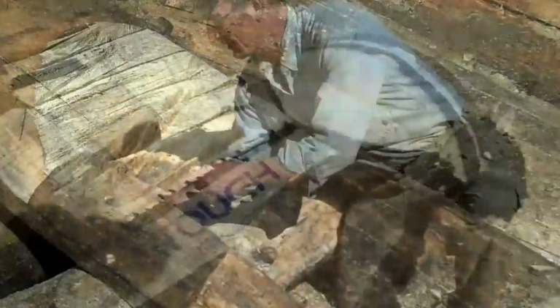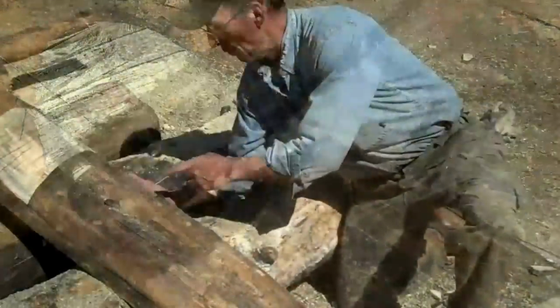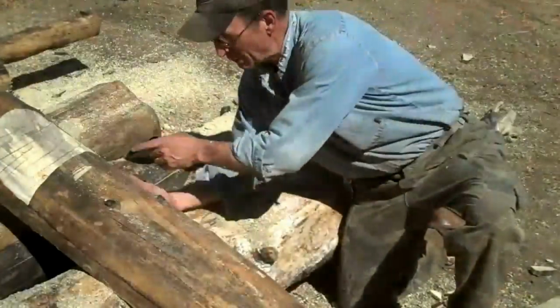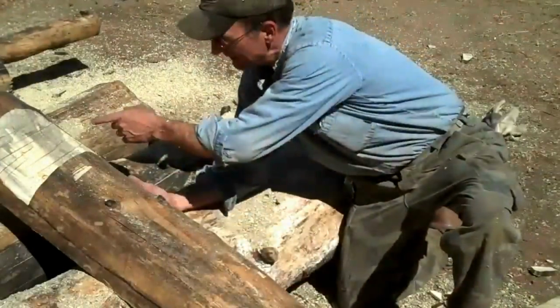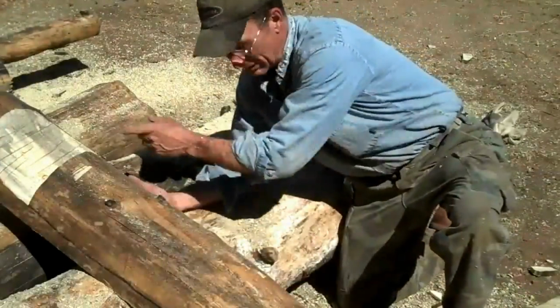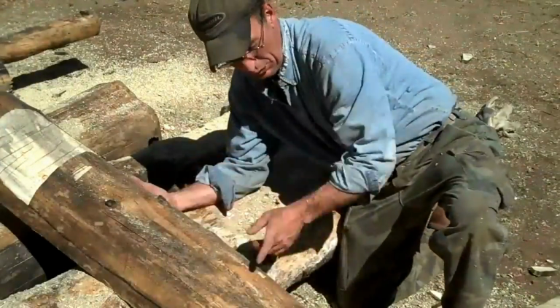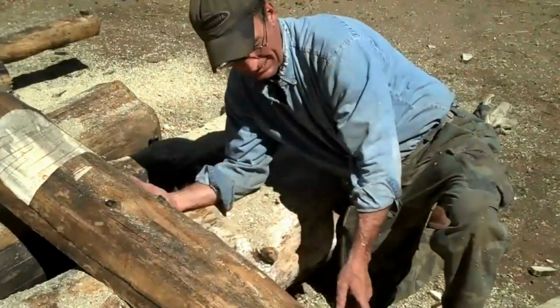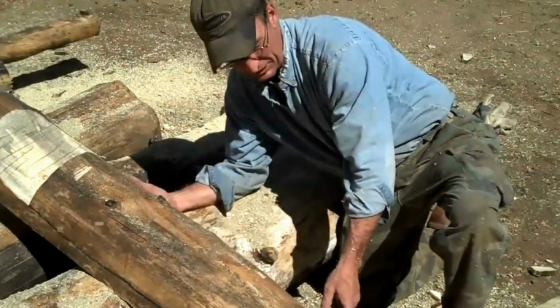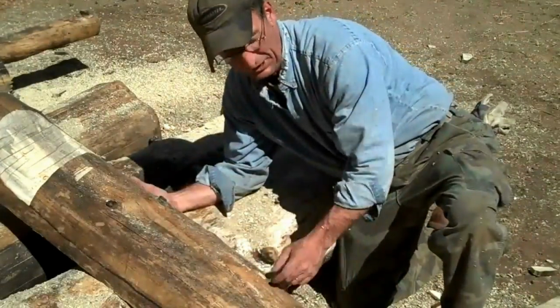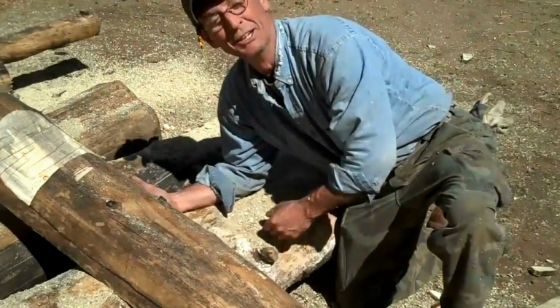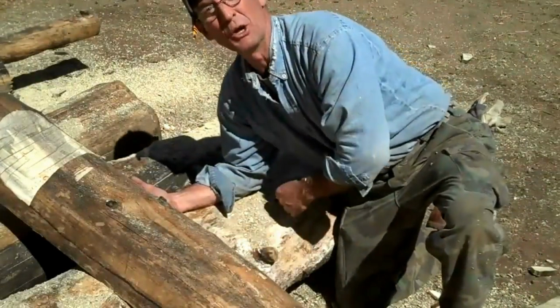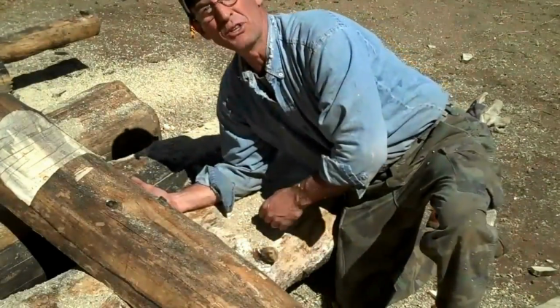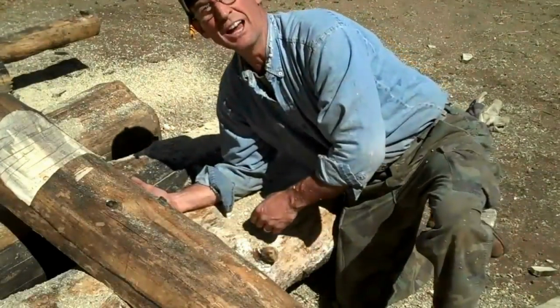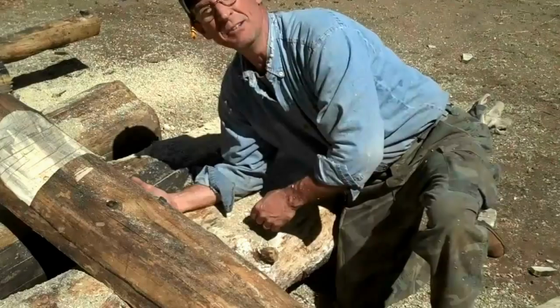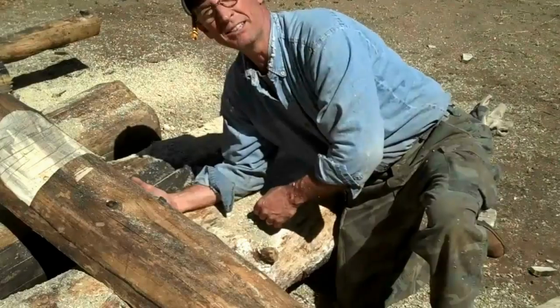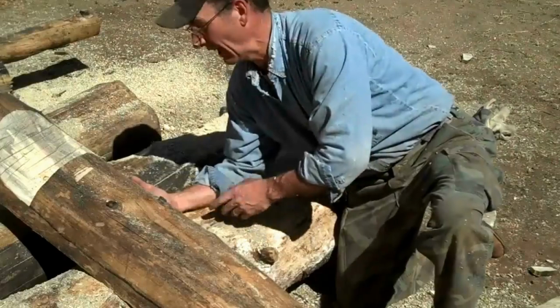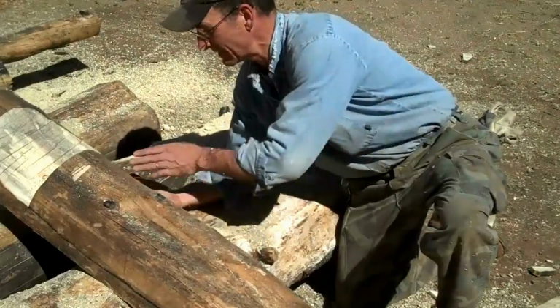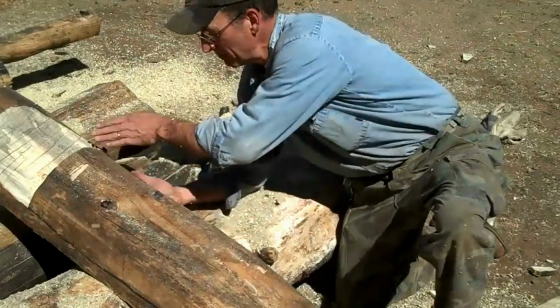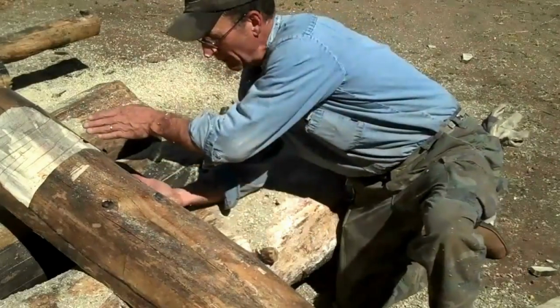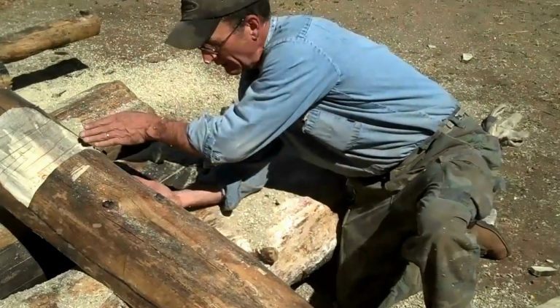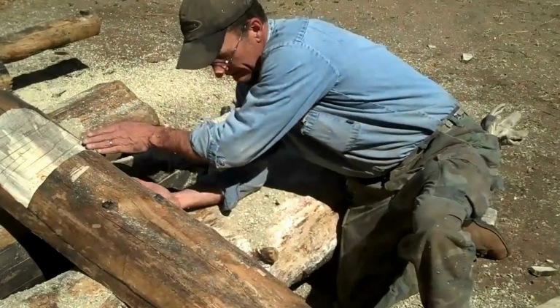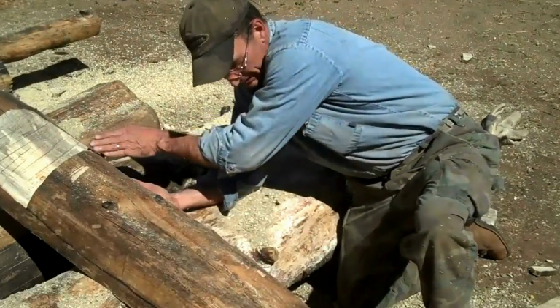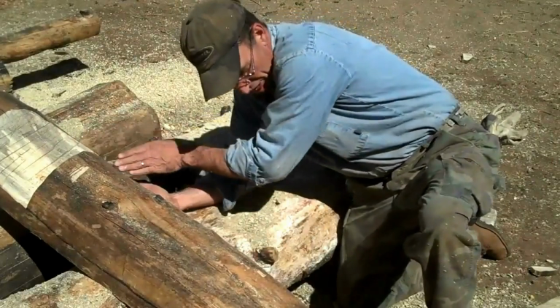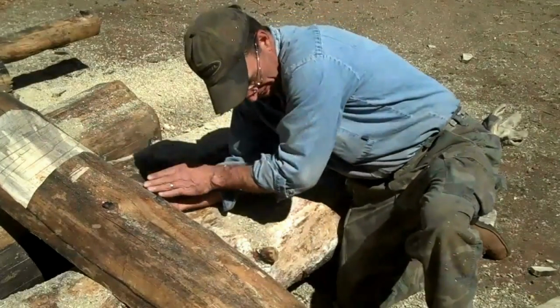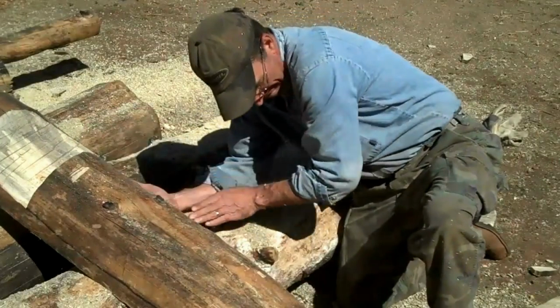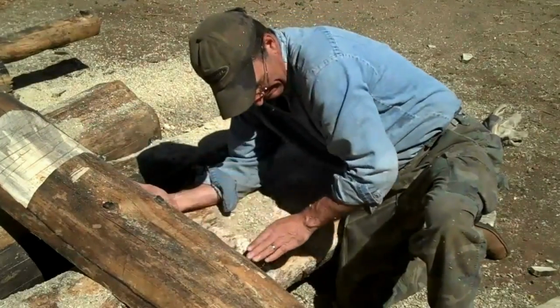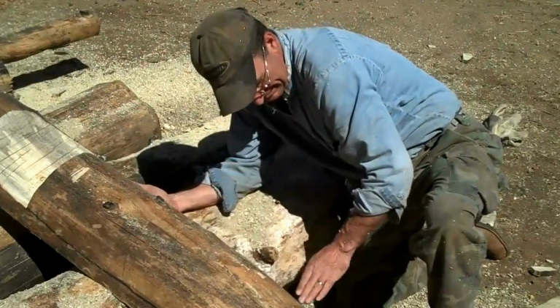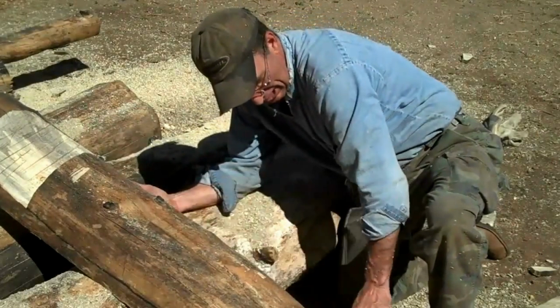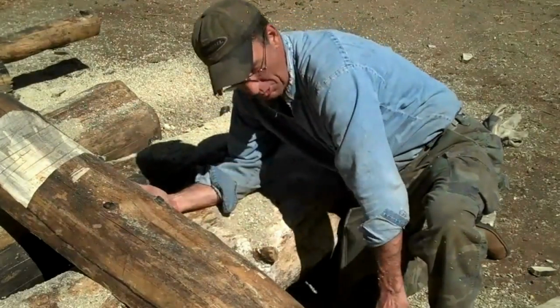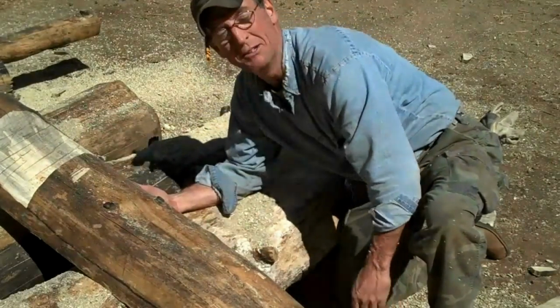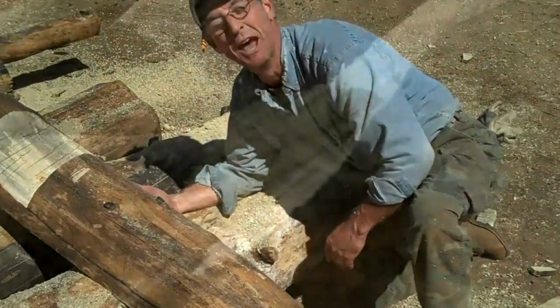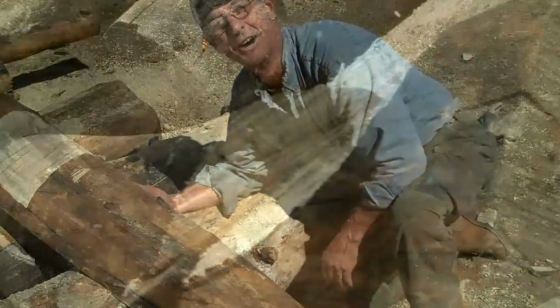Alright, so once you get these two ends carved out, it makes it a lot simpler to just cut this long ways now.